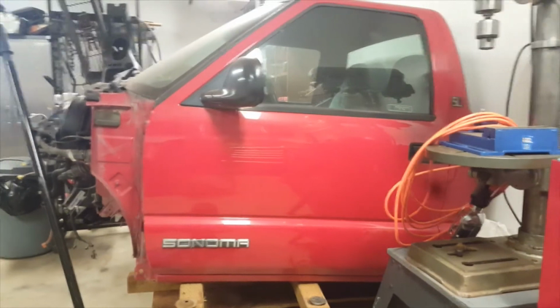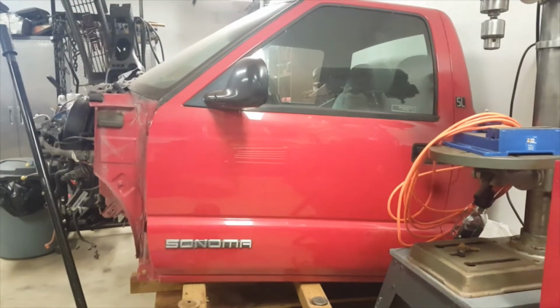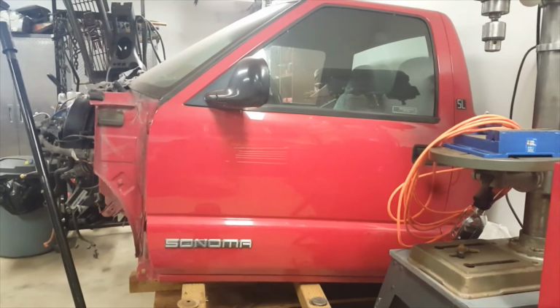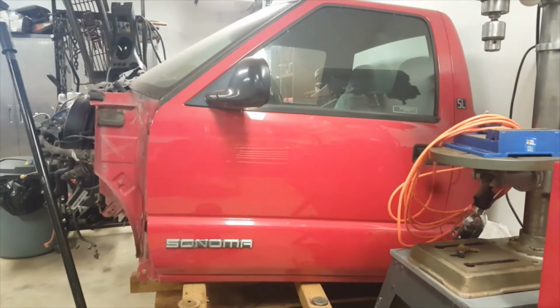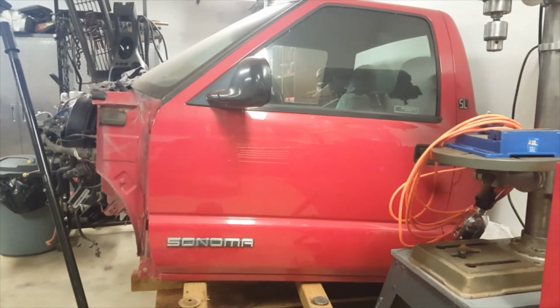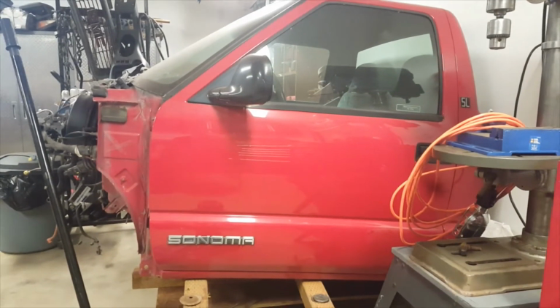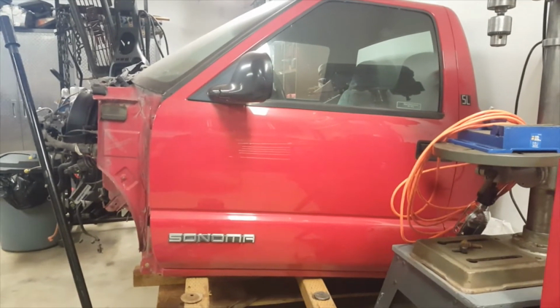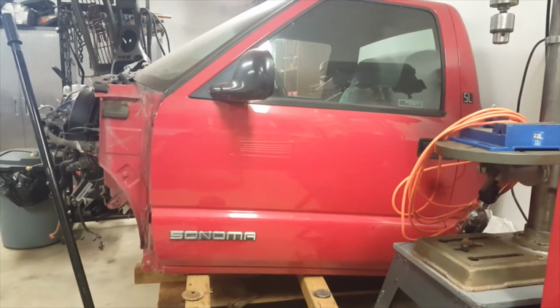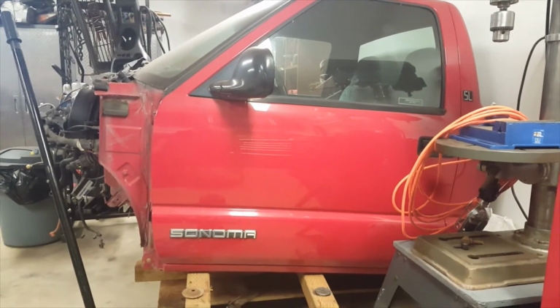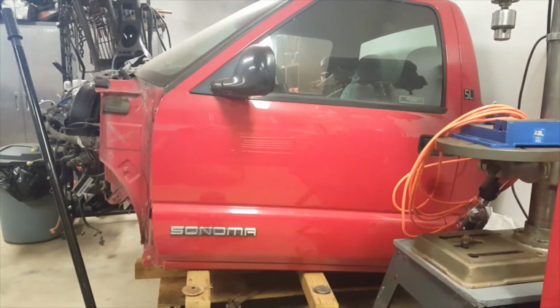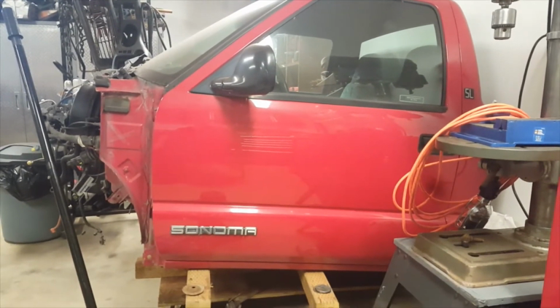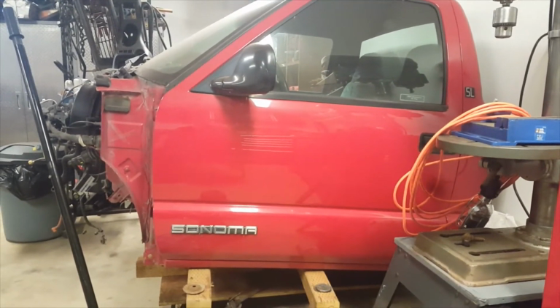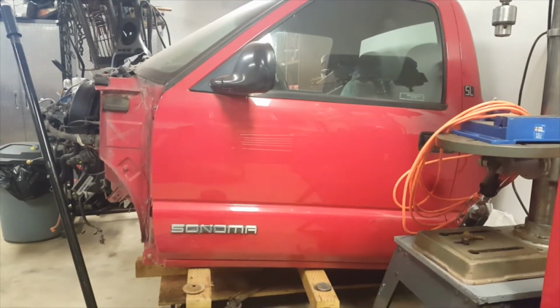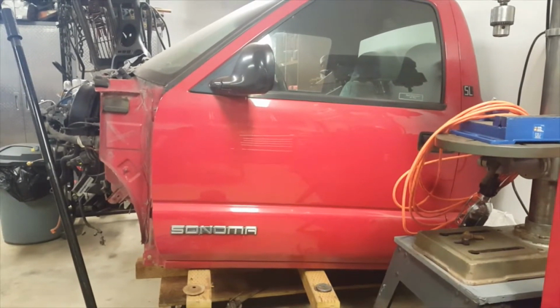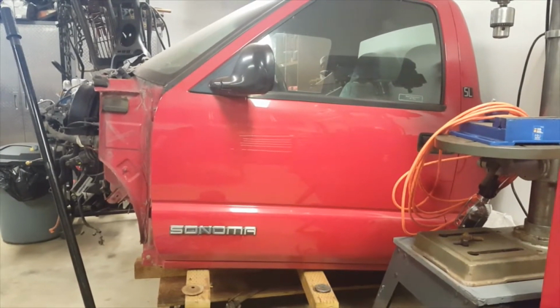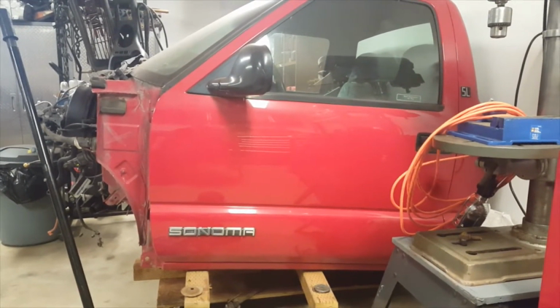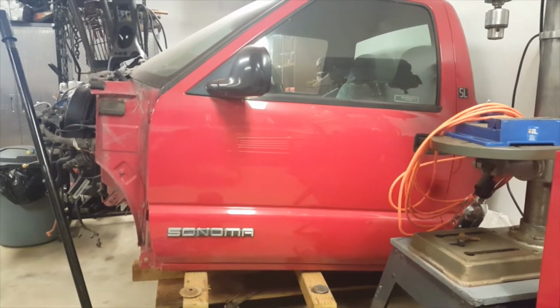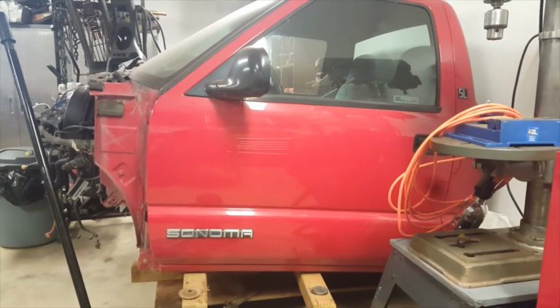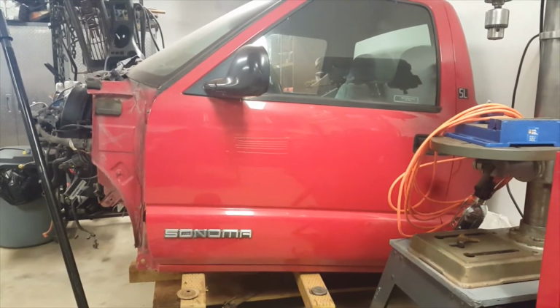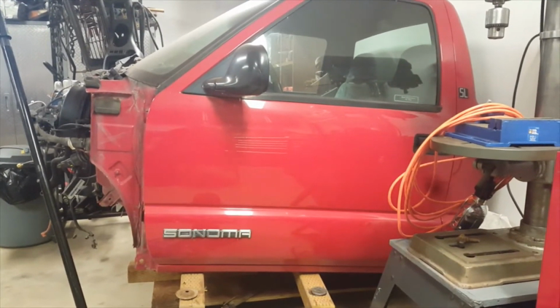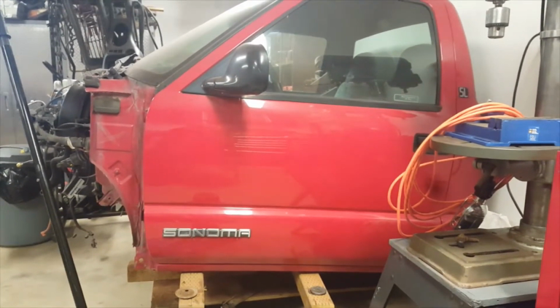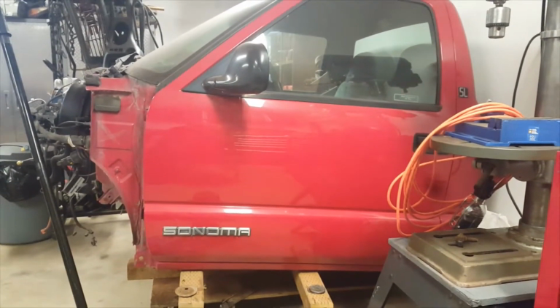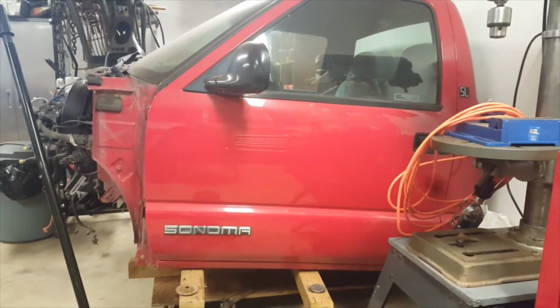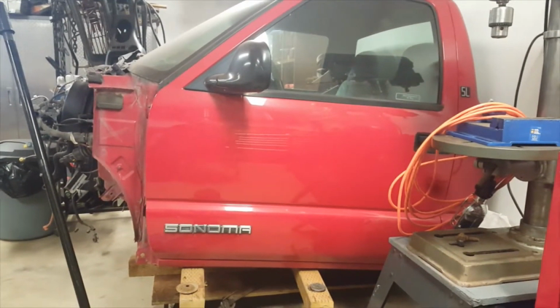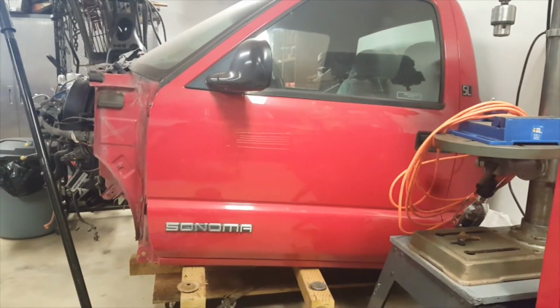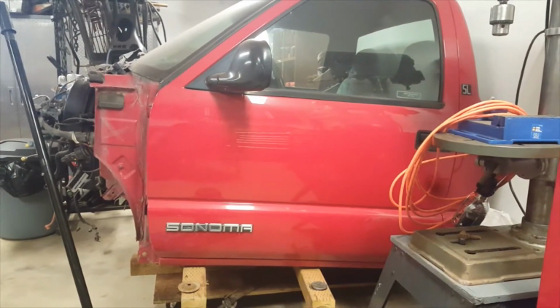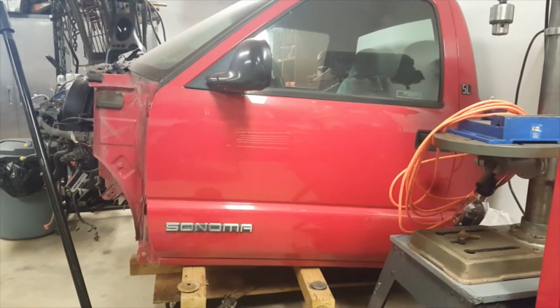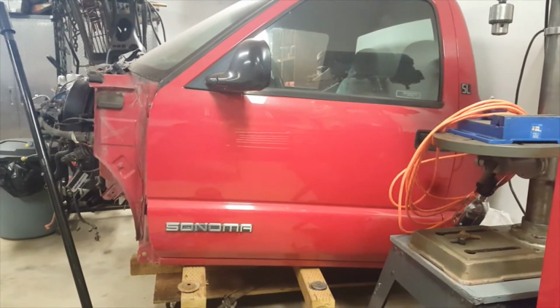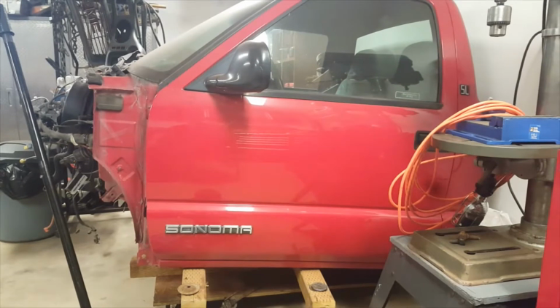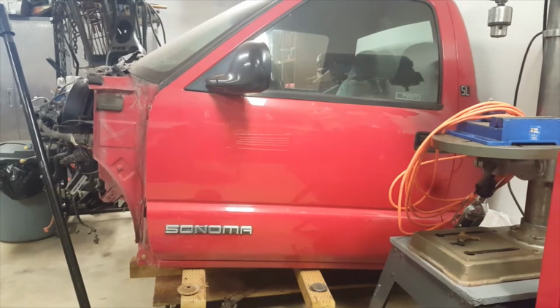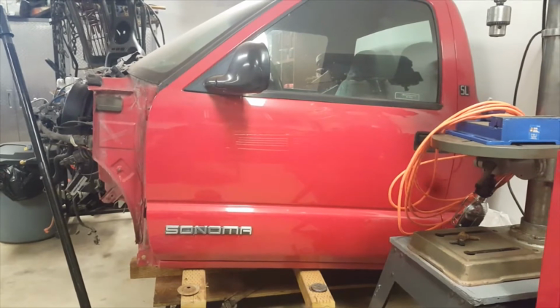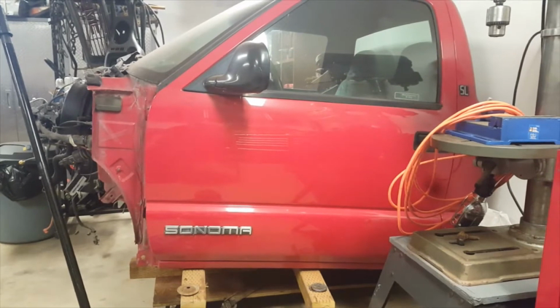Hey everyone, welcome back to Jay's Garage. I thought I'd do a quick update as to what we've been doing lately.